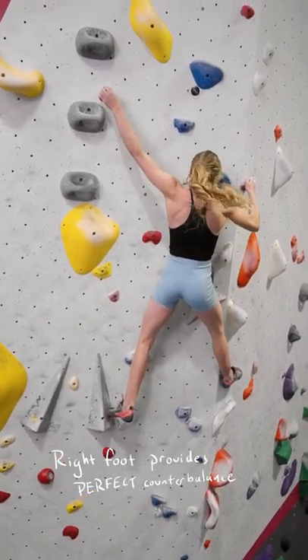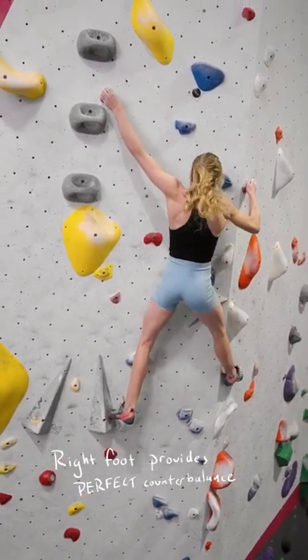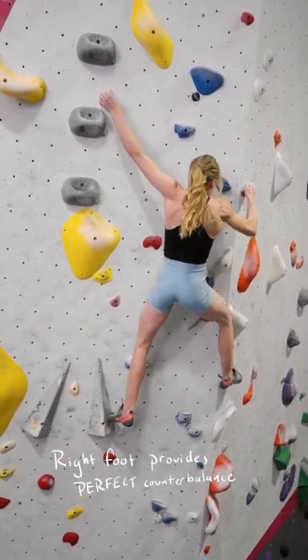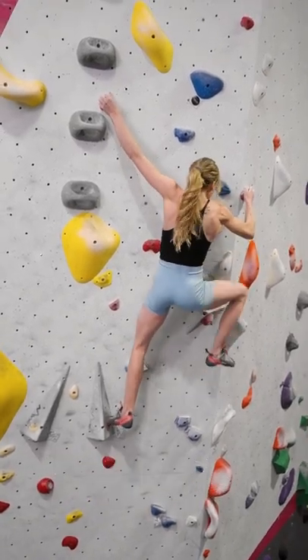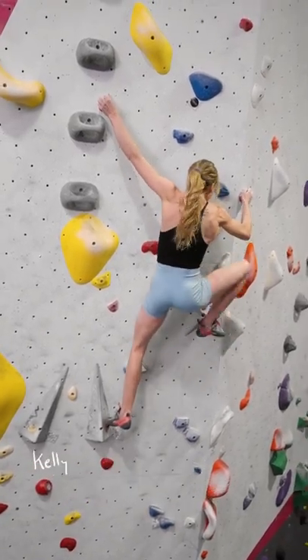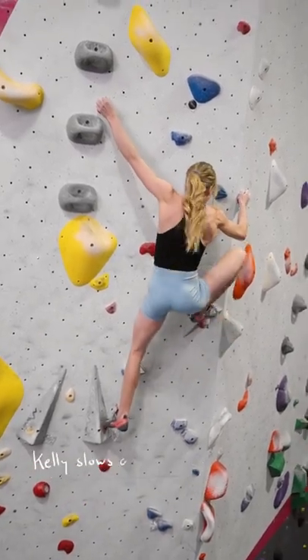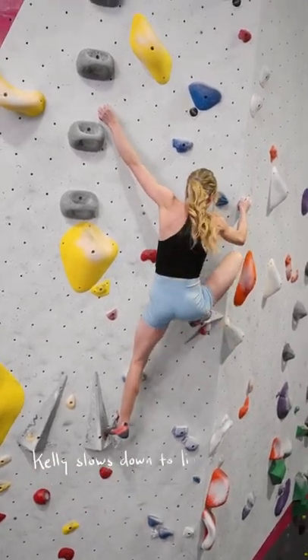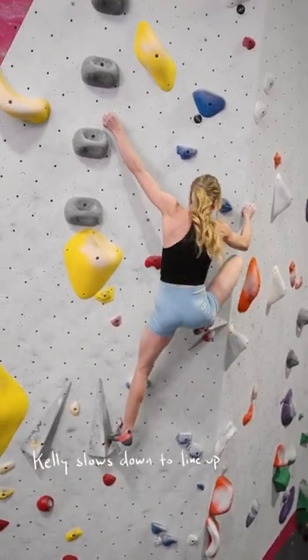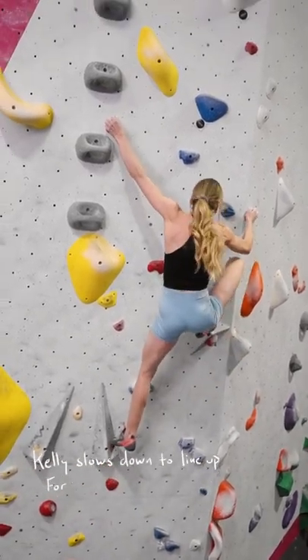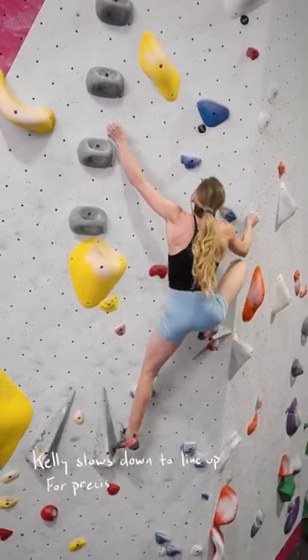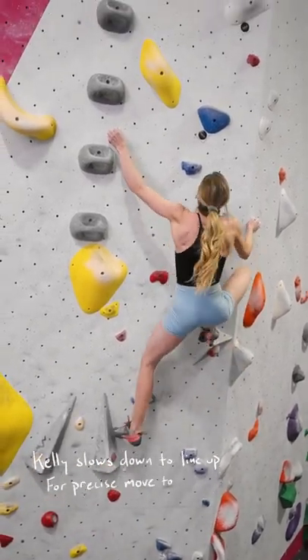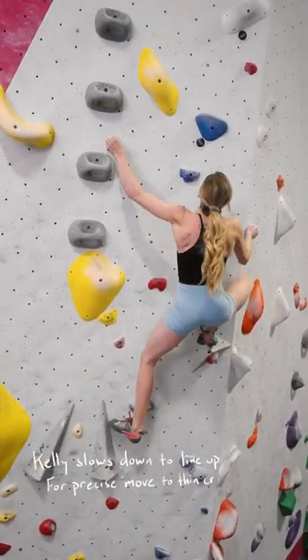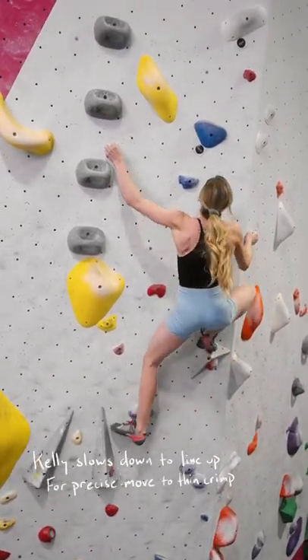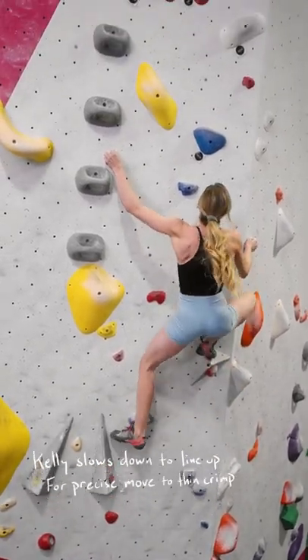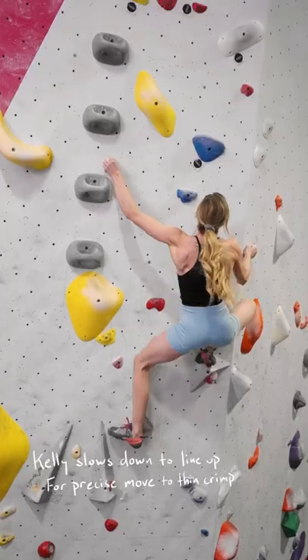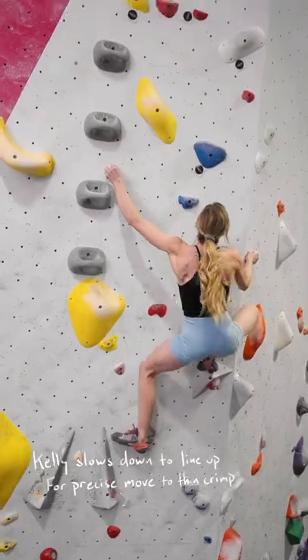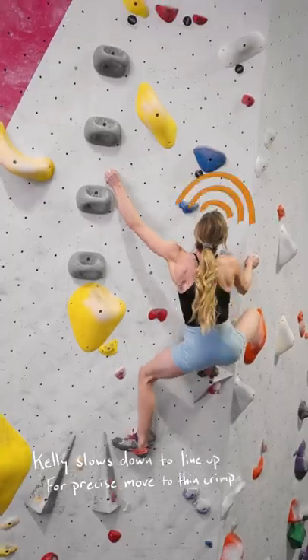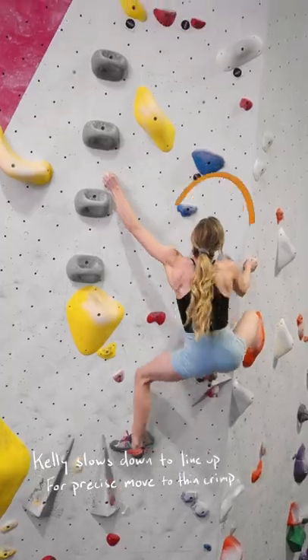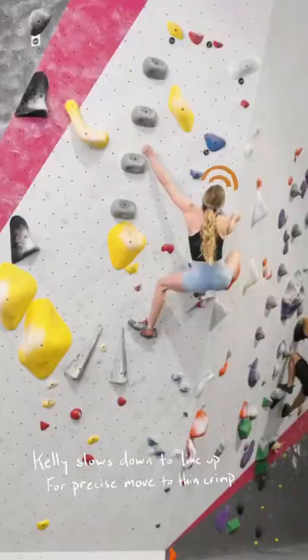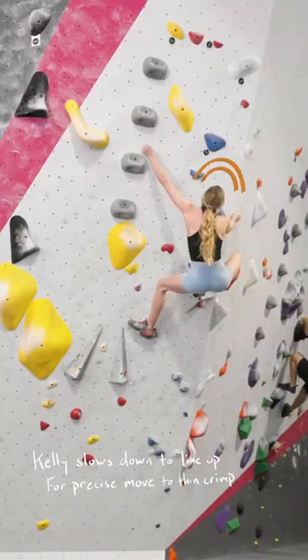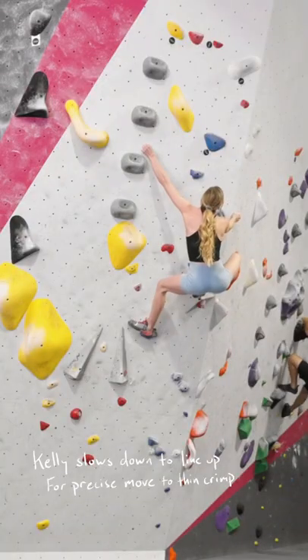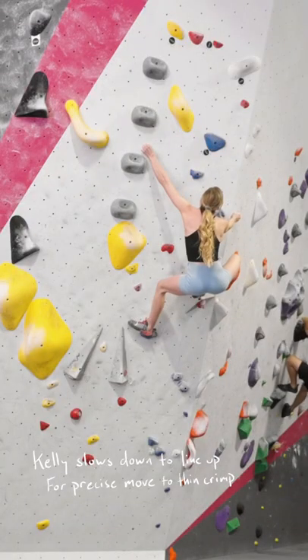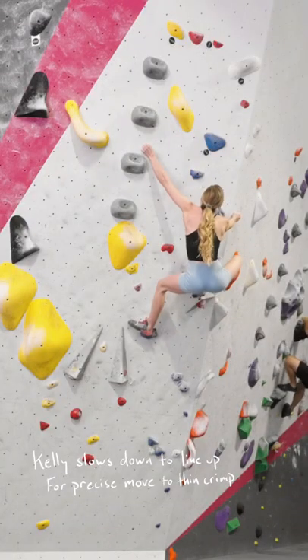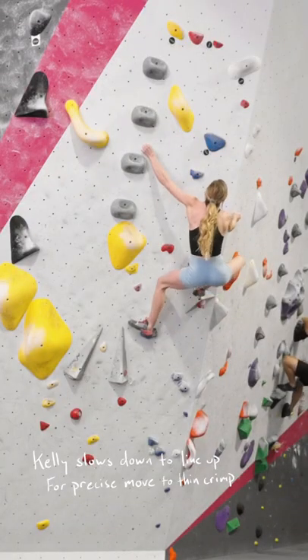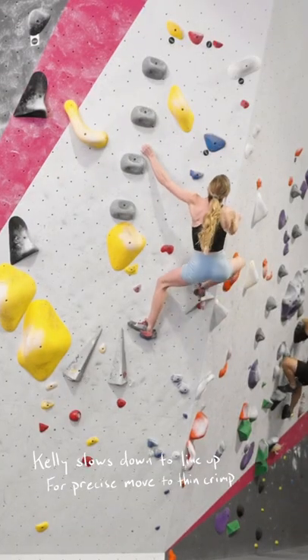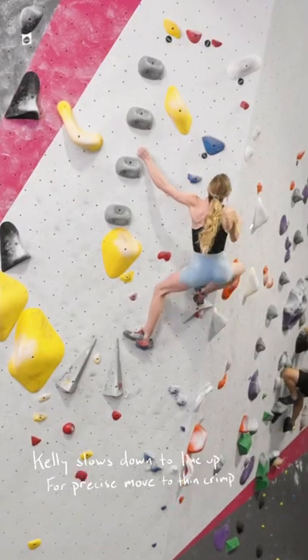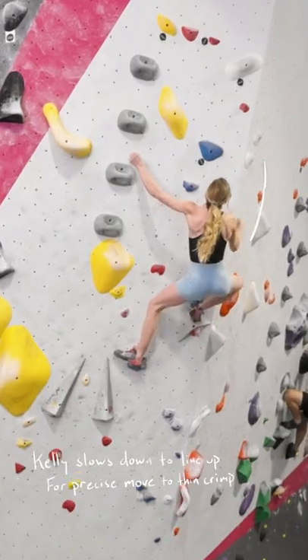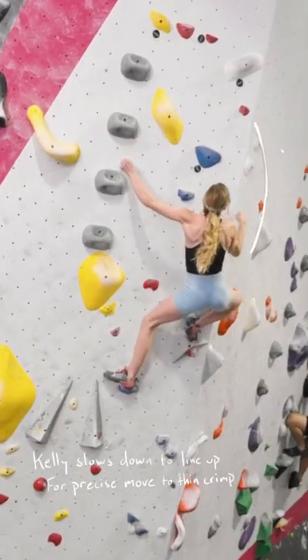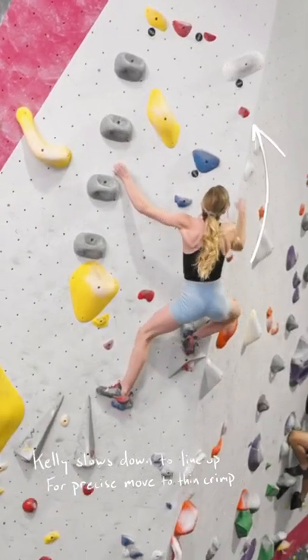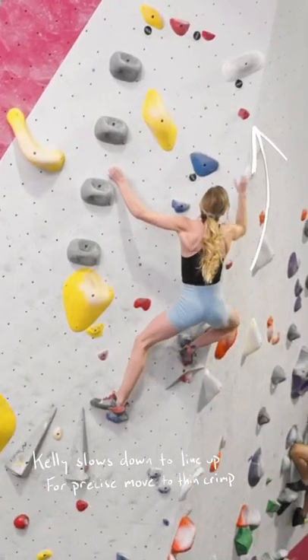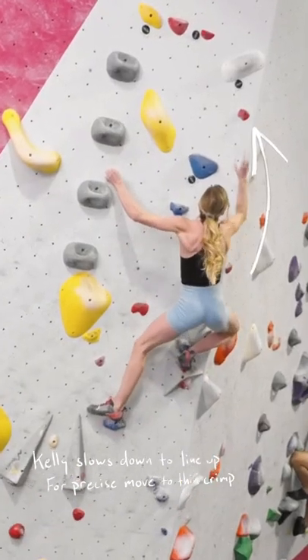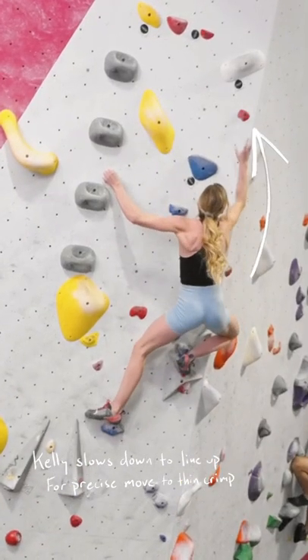On this final move, she slows down for a moment to really line up this precise throw to a thin crimp.